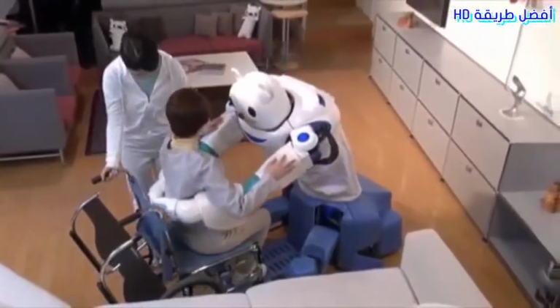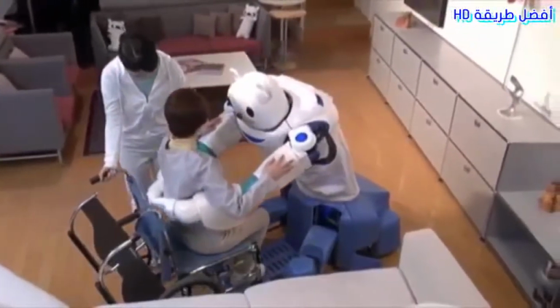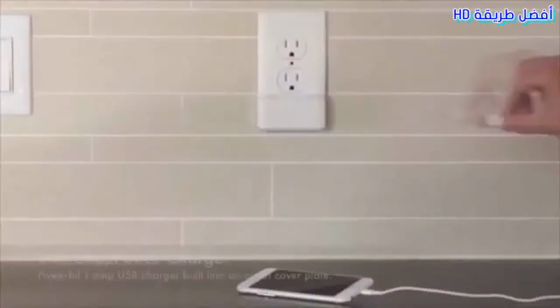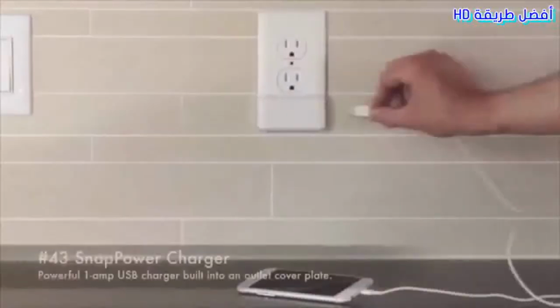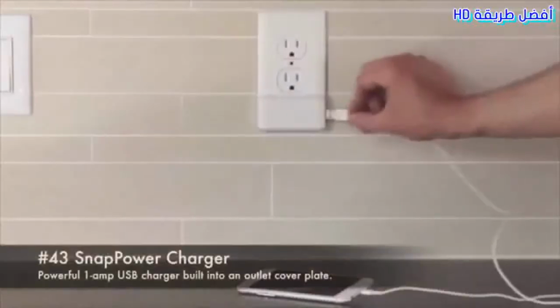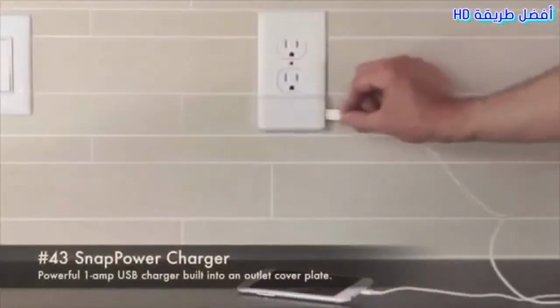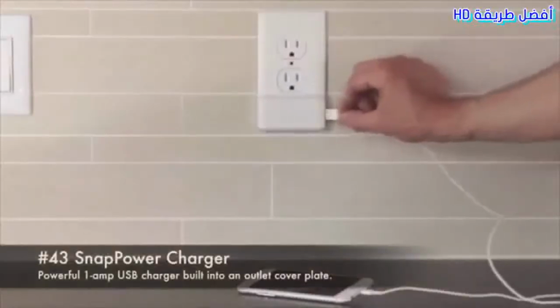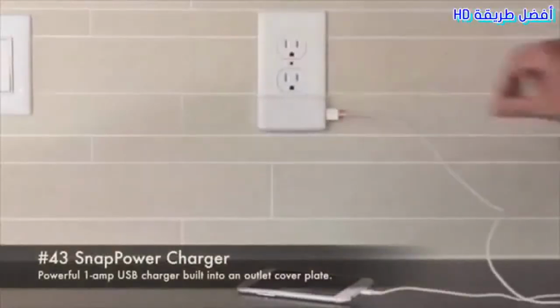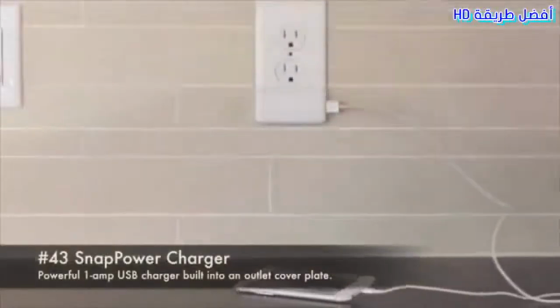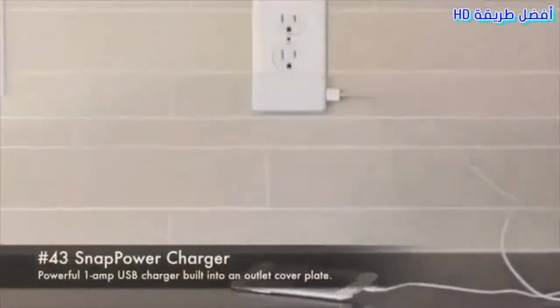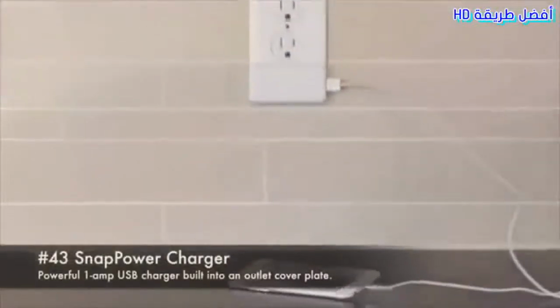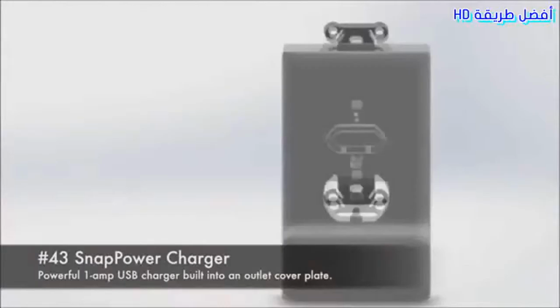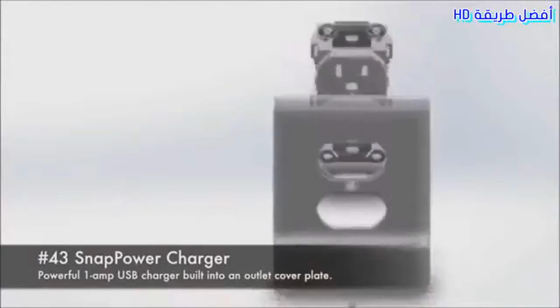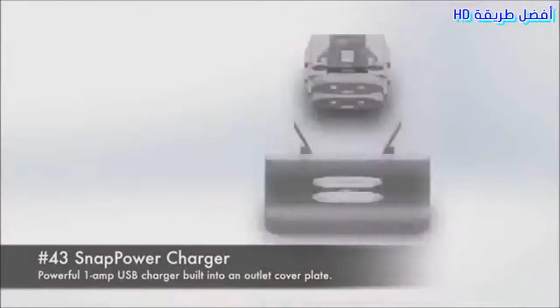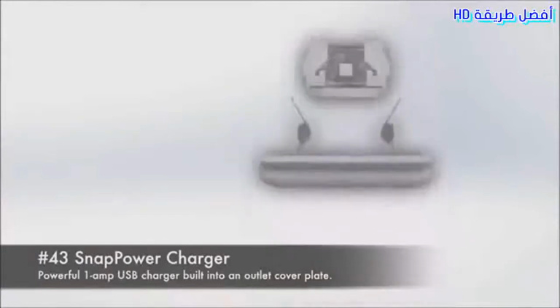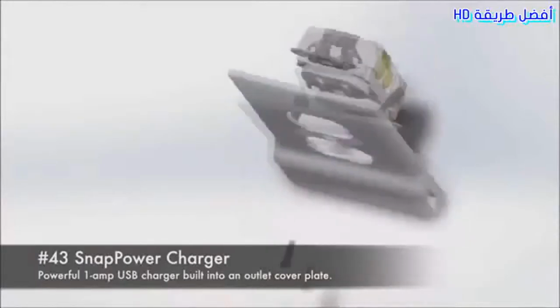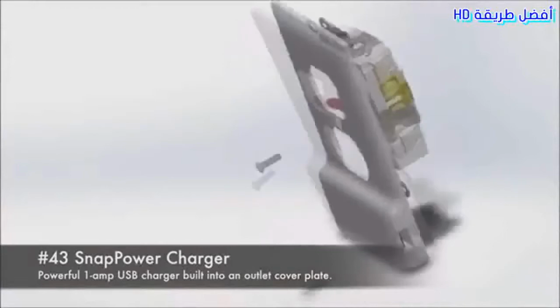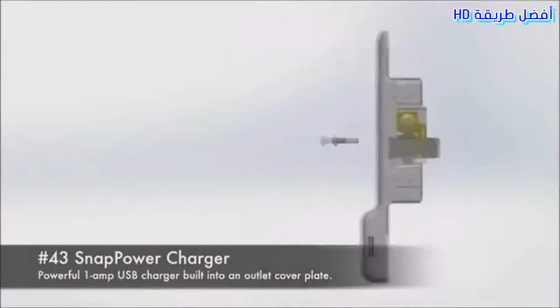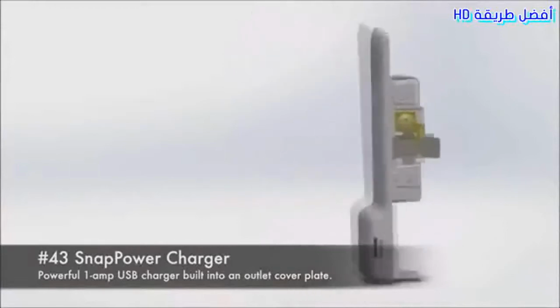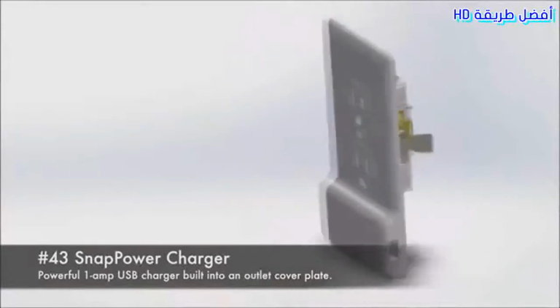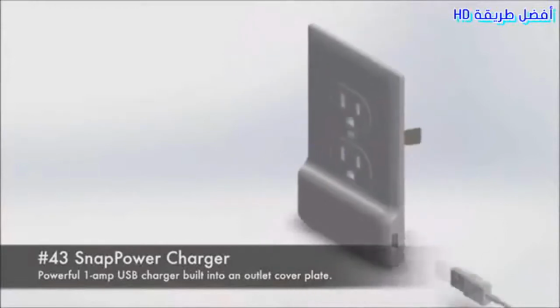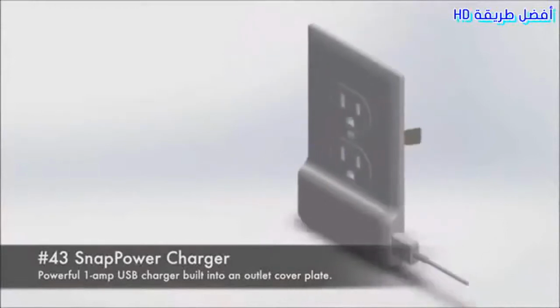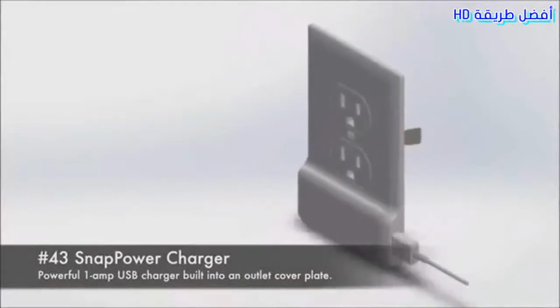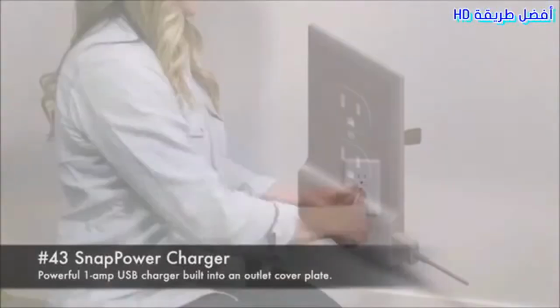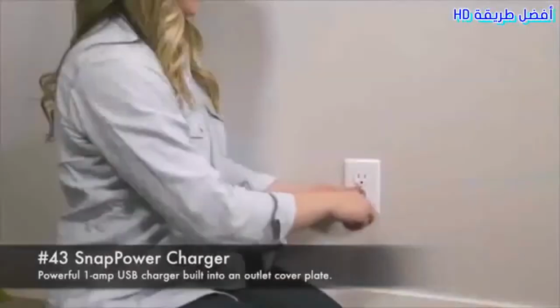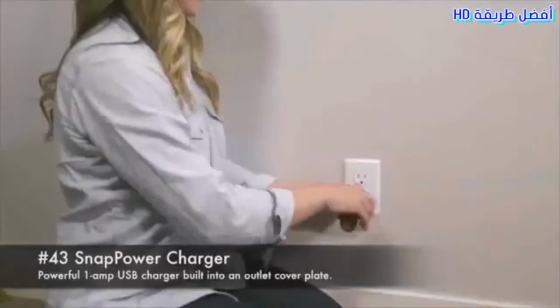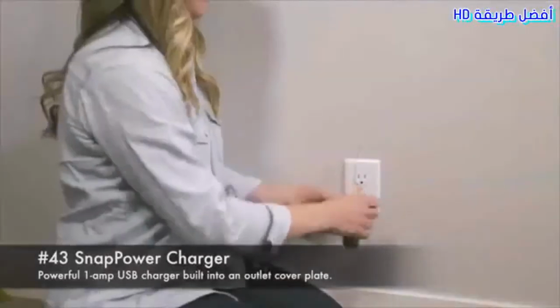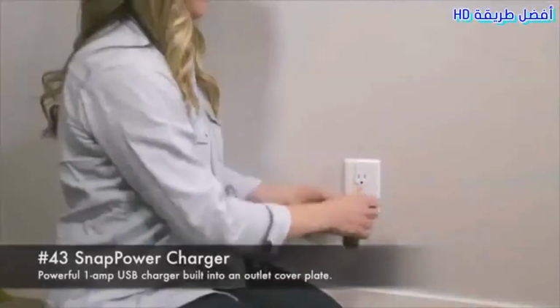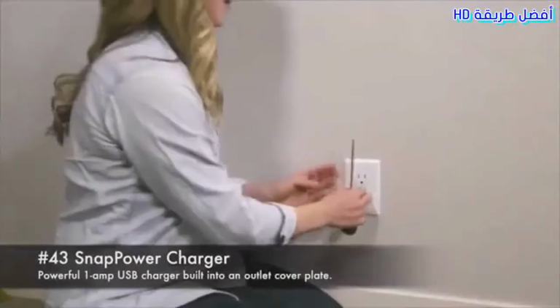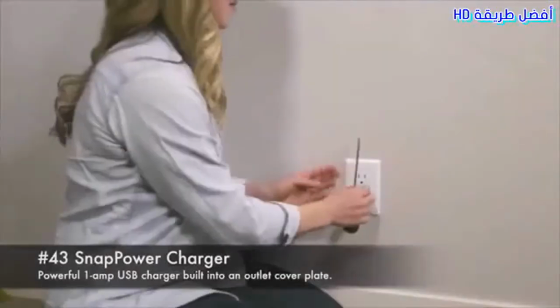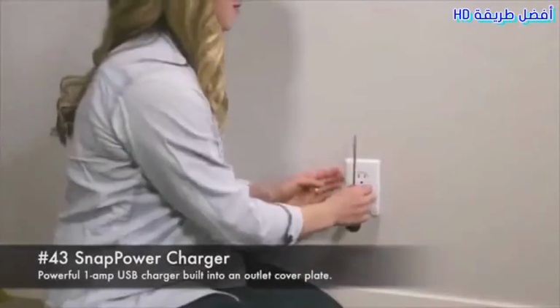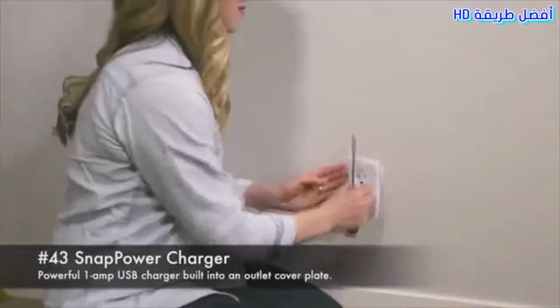Snap Power Charger. A powerful 1 amp USB charger built into an outlet cover plate.